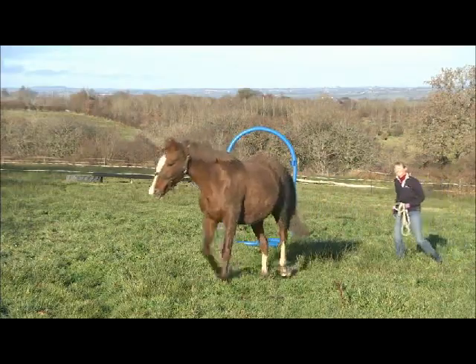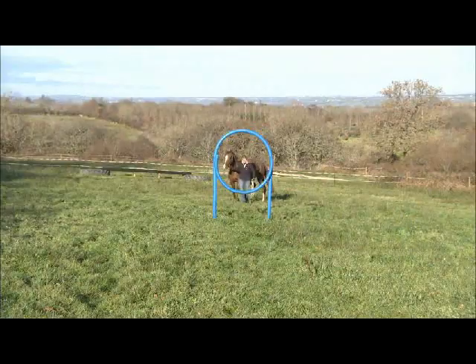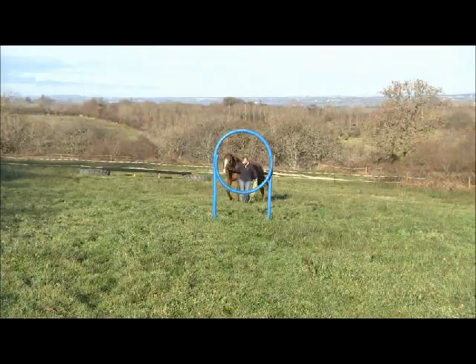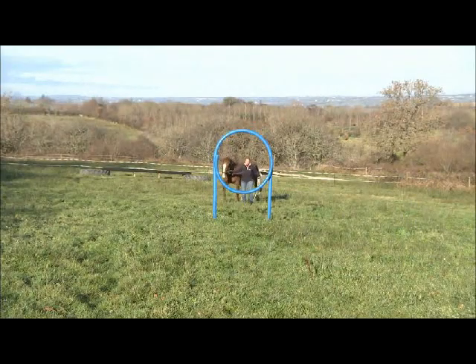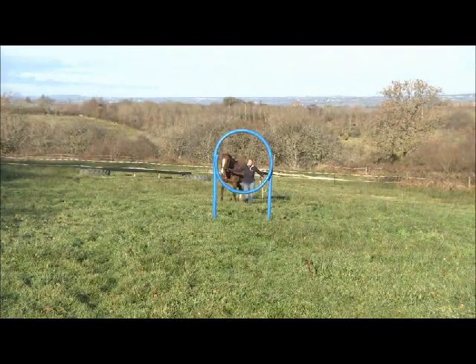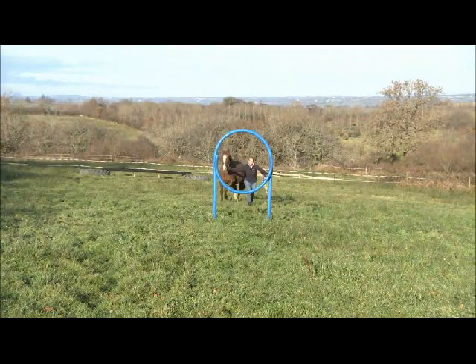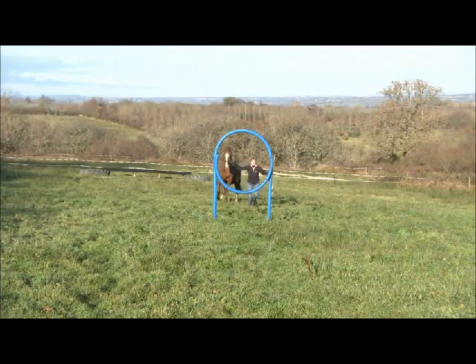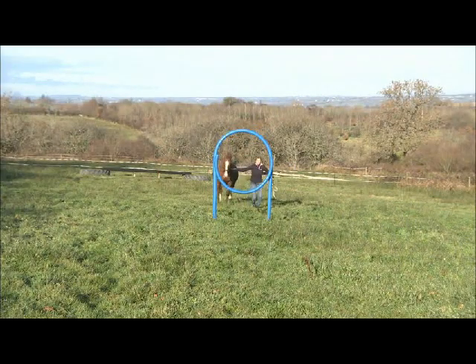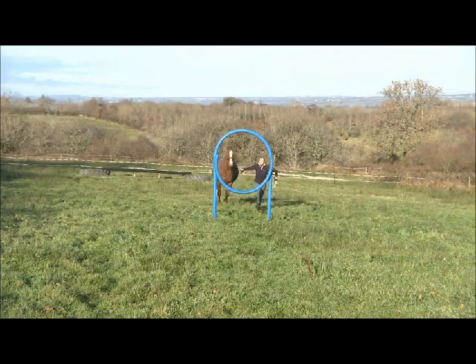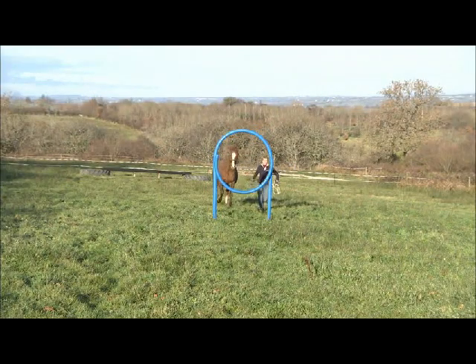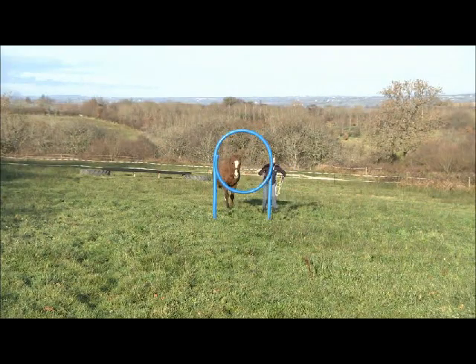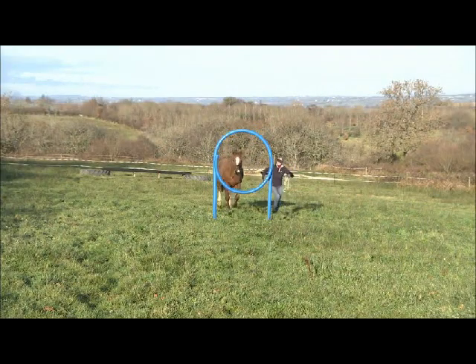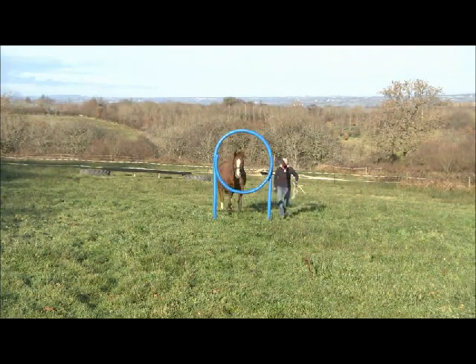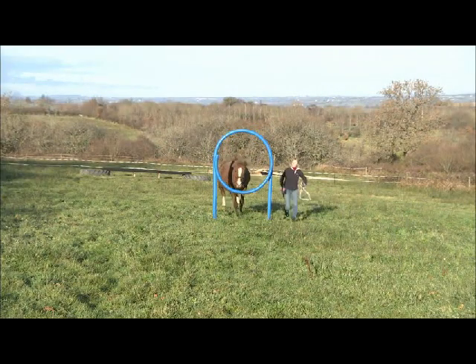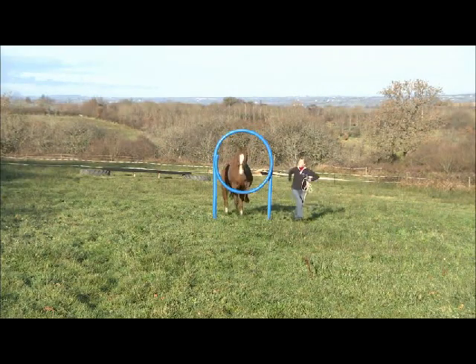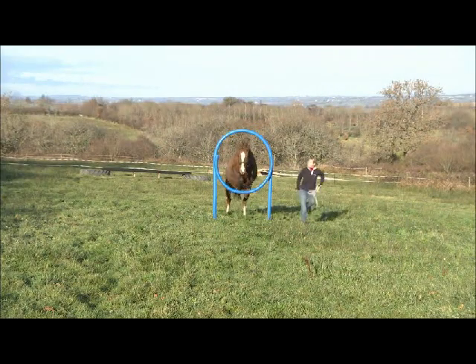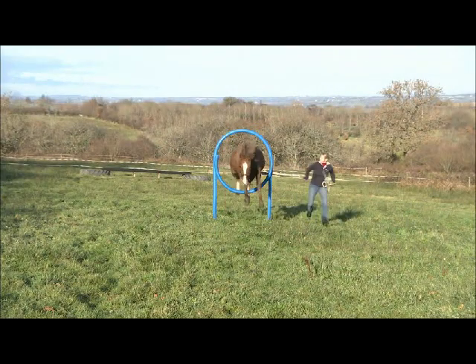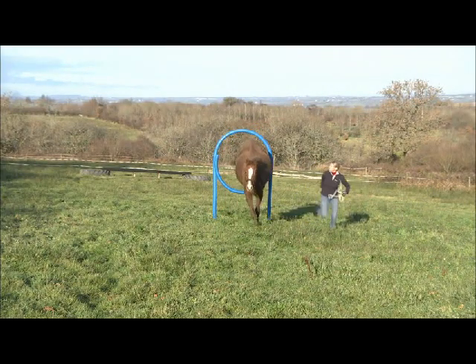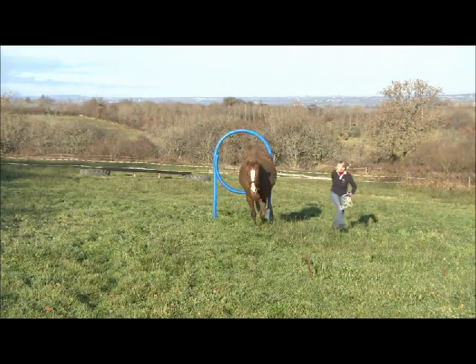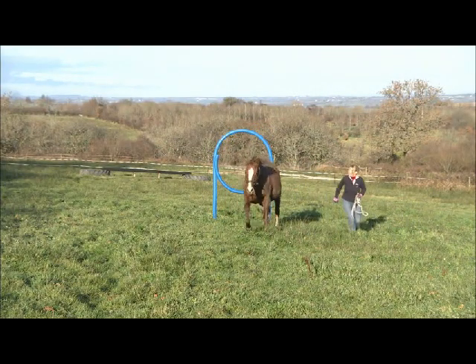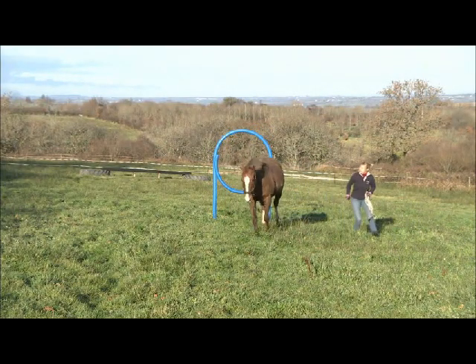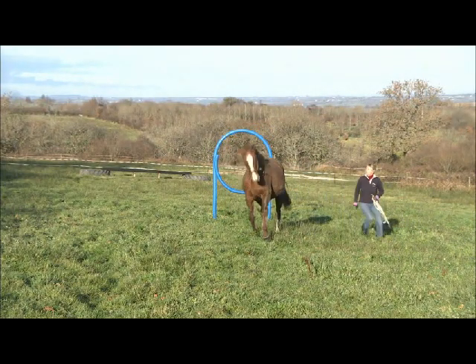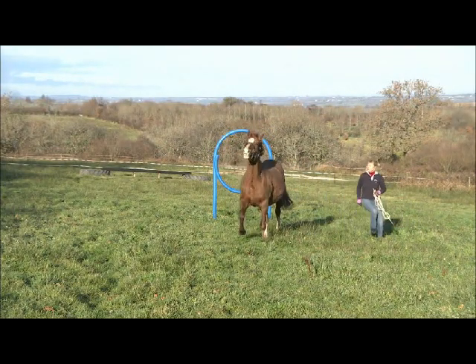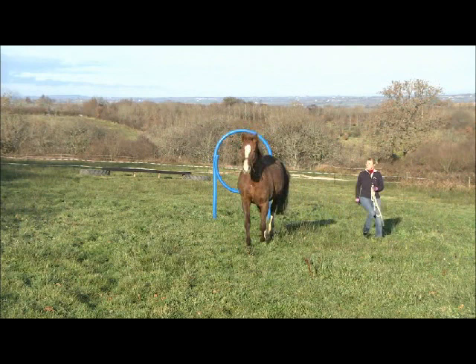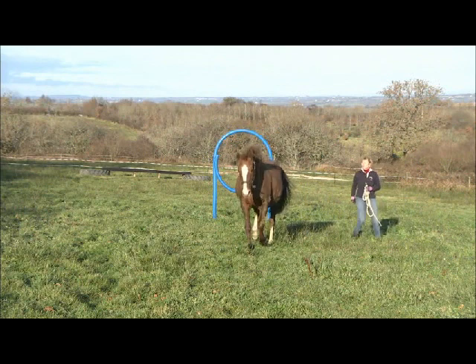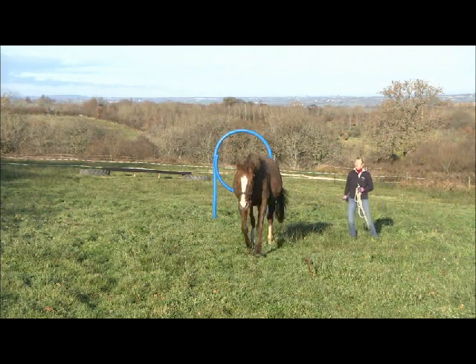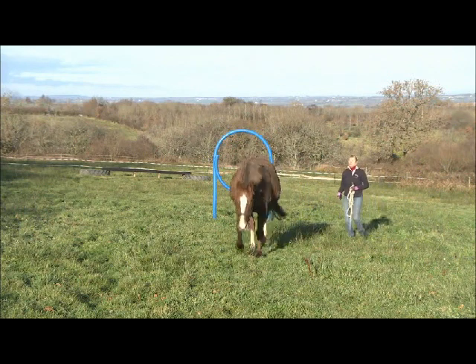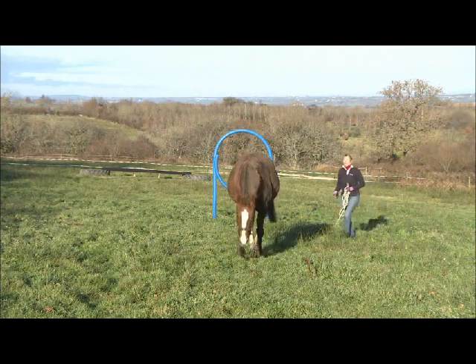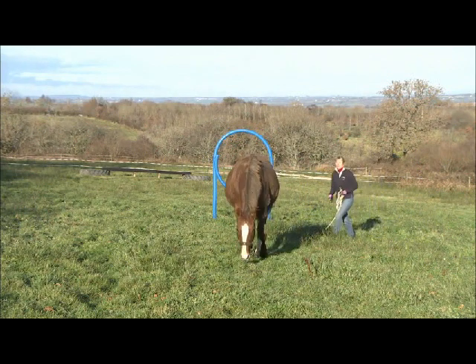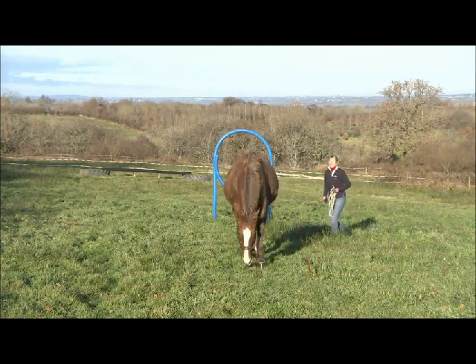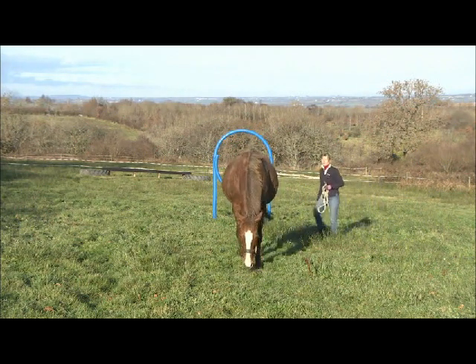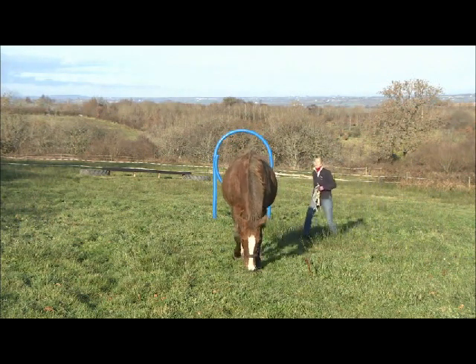Once the horse knows what you need him to do, he will quickly jump through the hoop with very little instruction at all.